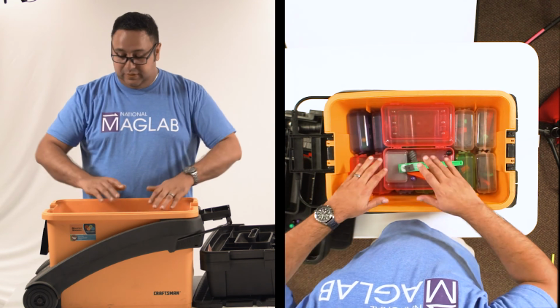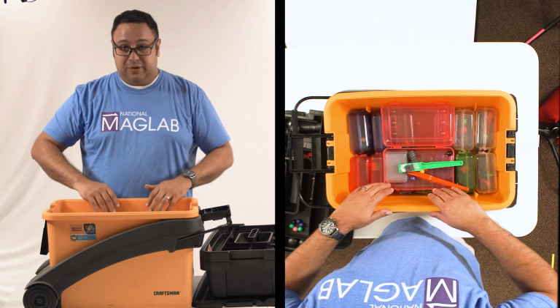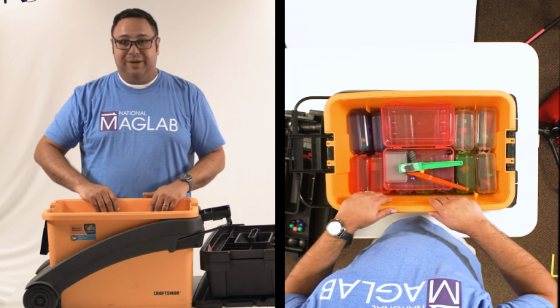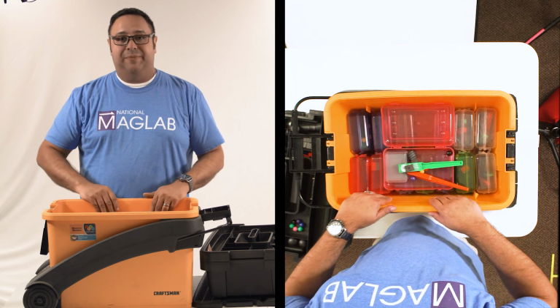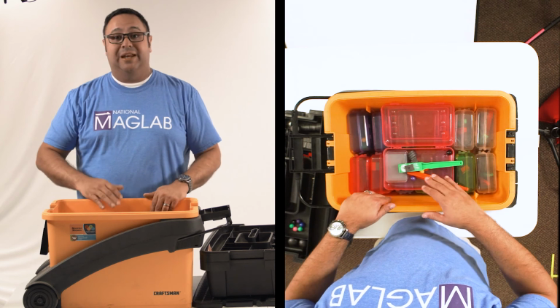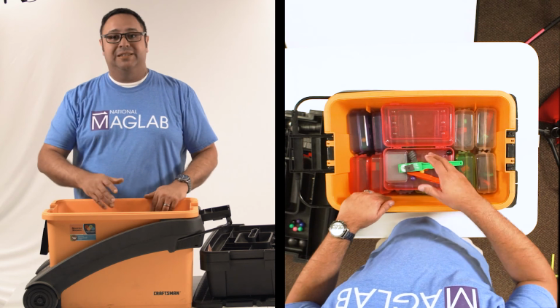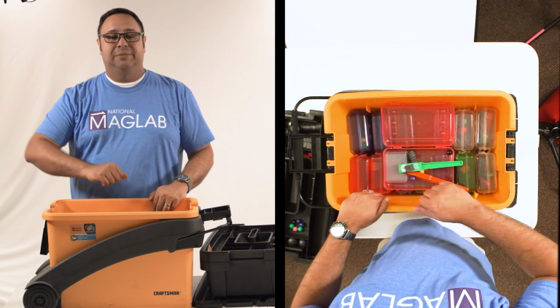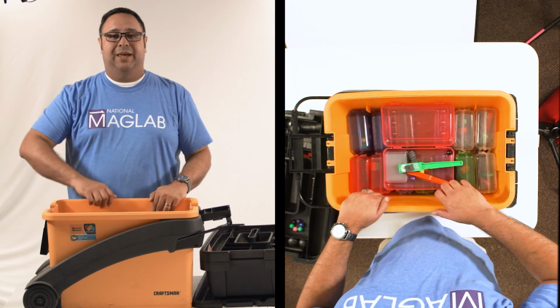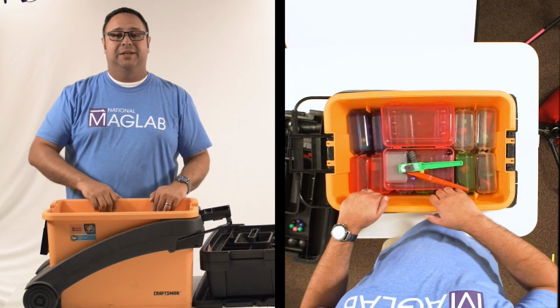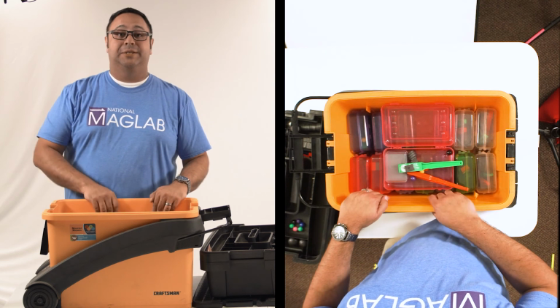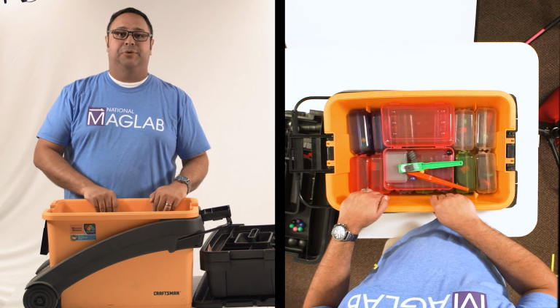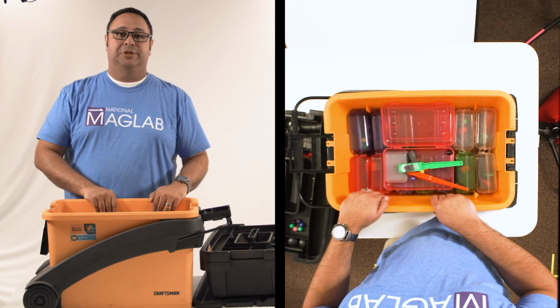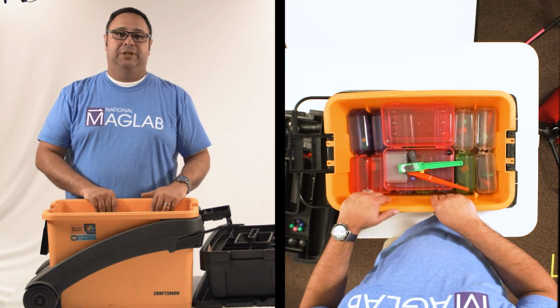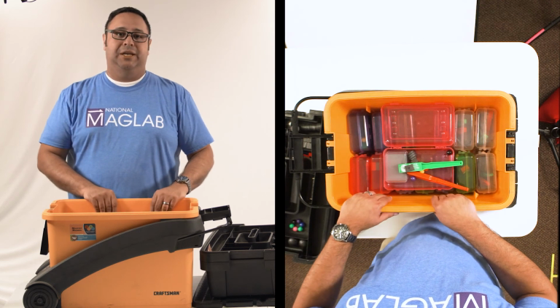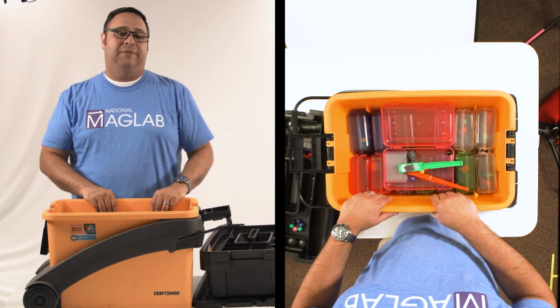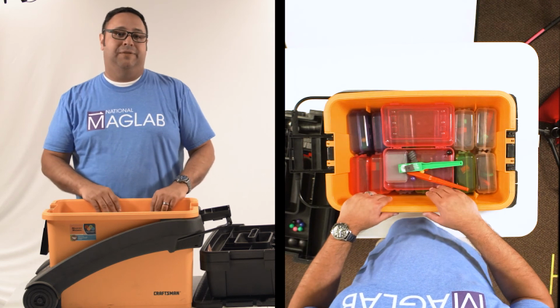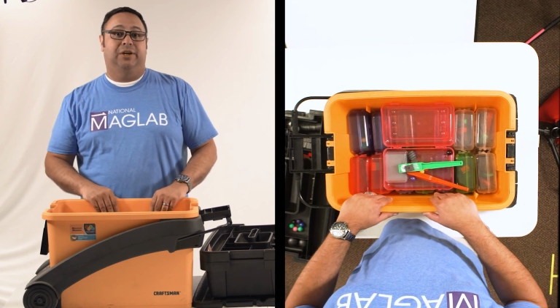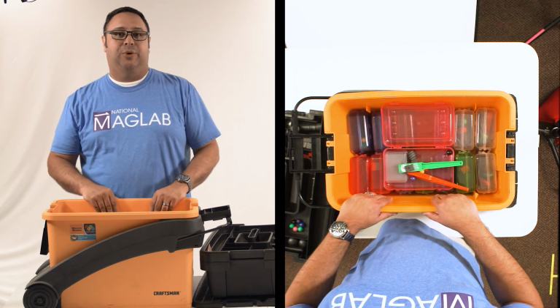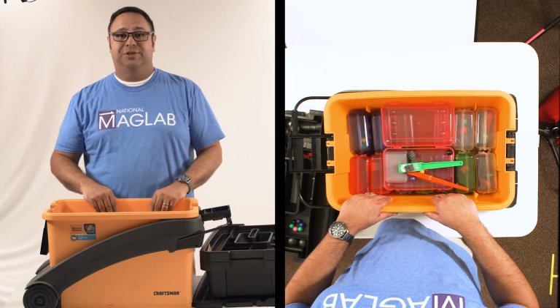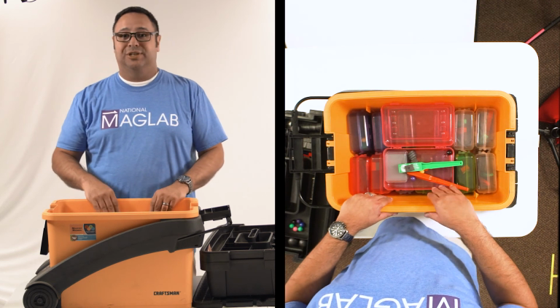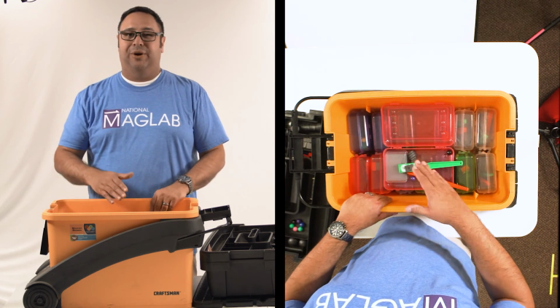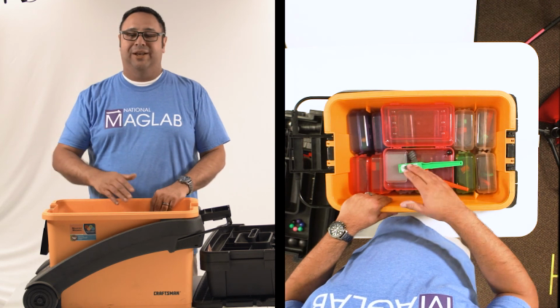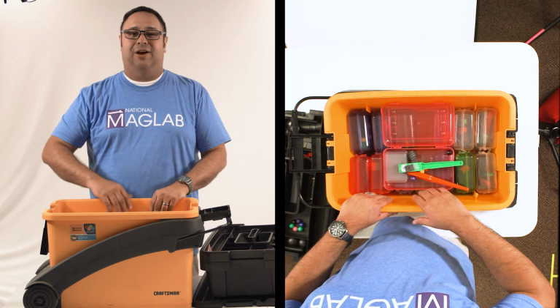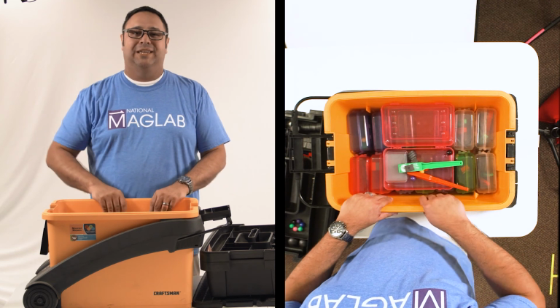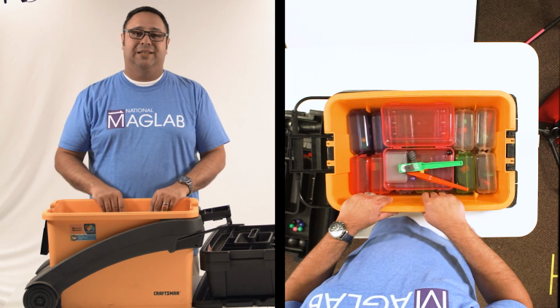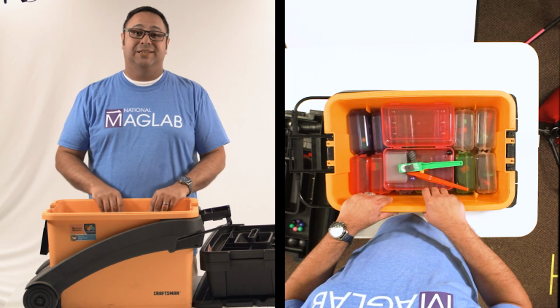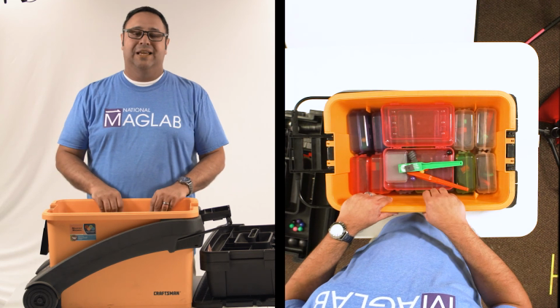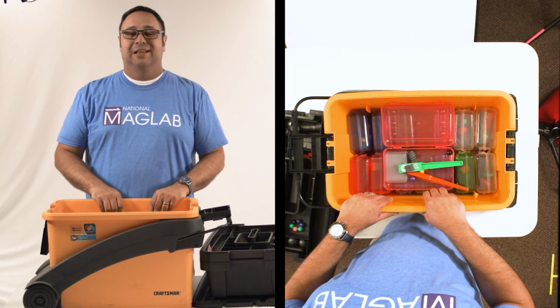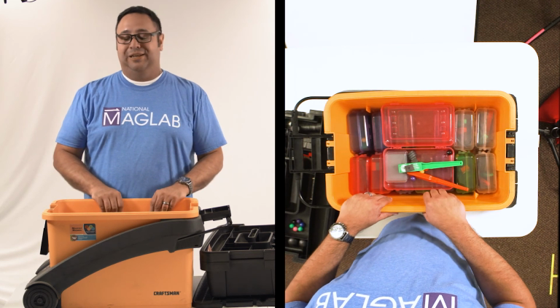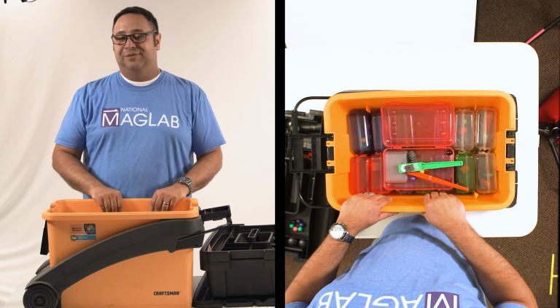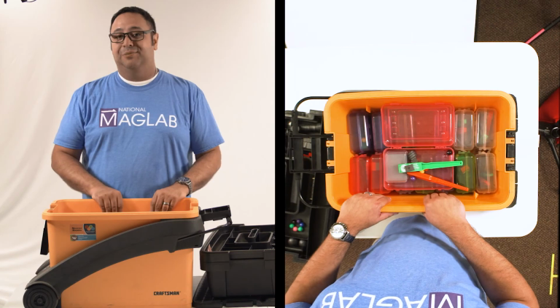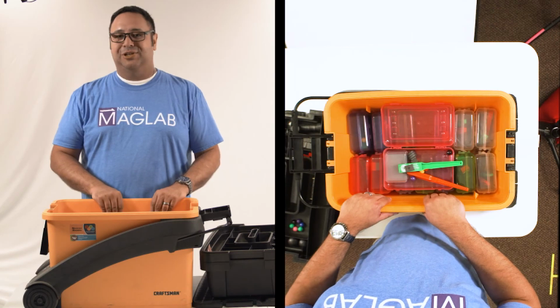That is the Magnet Exploration Kit. If you have any questions, go ahead and contact us. Thank you very much.